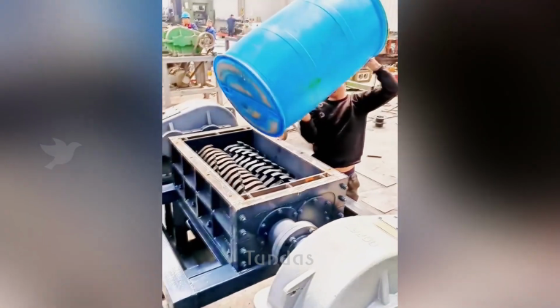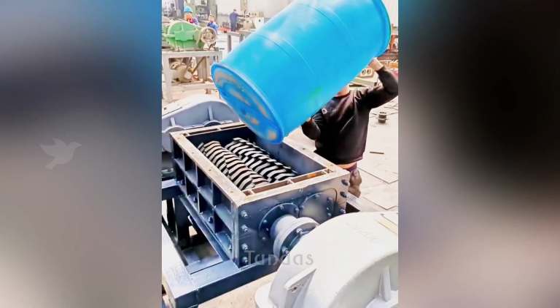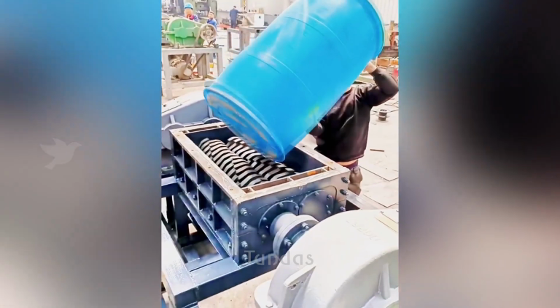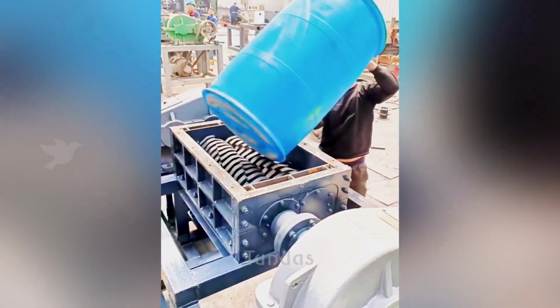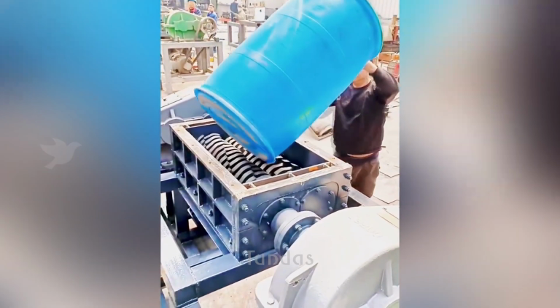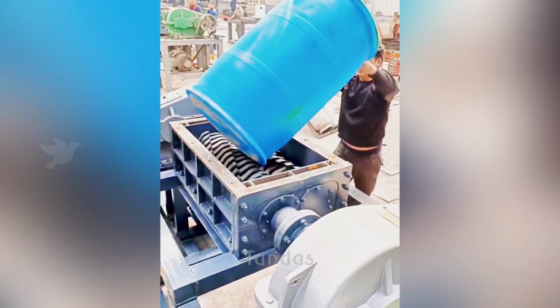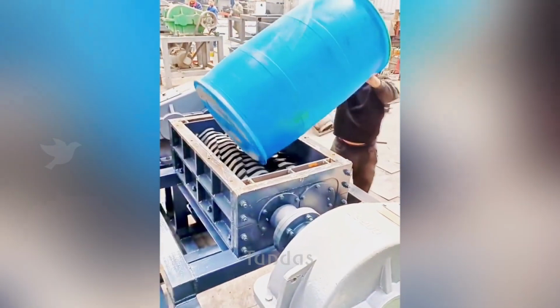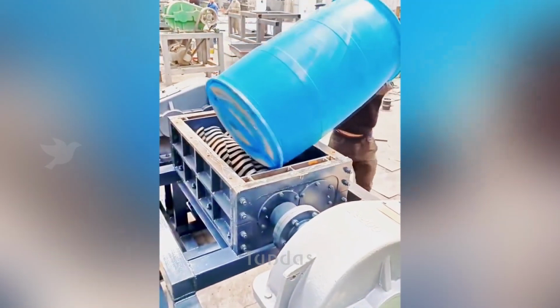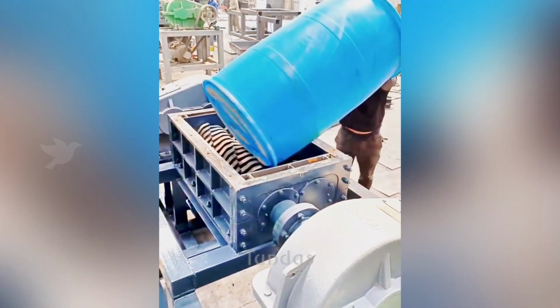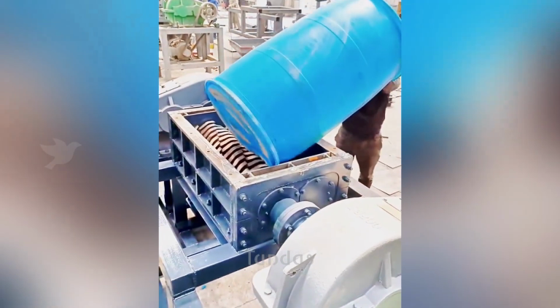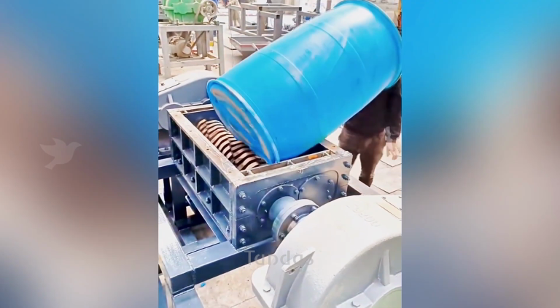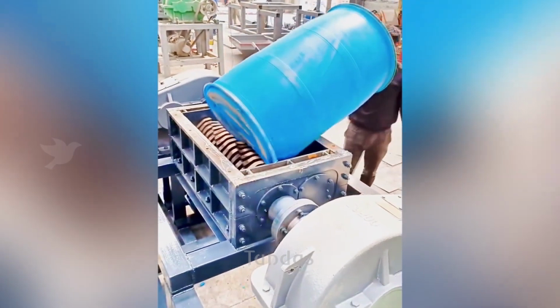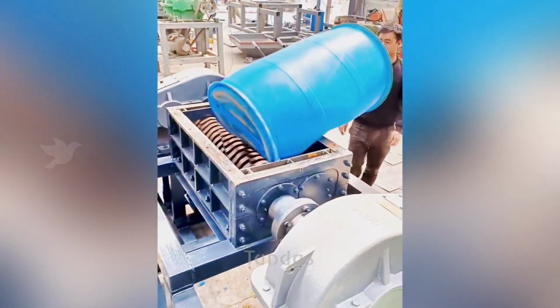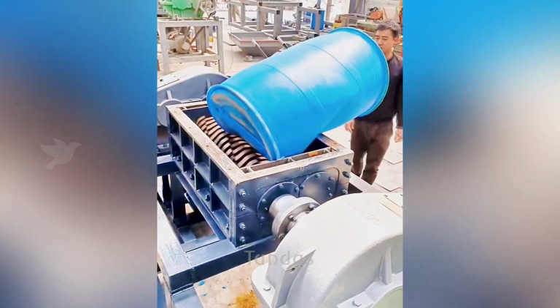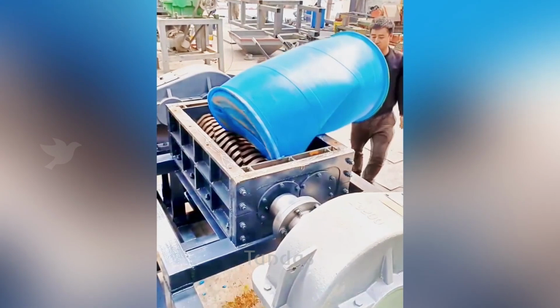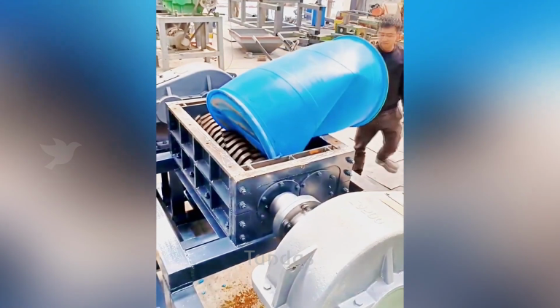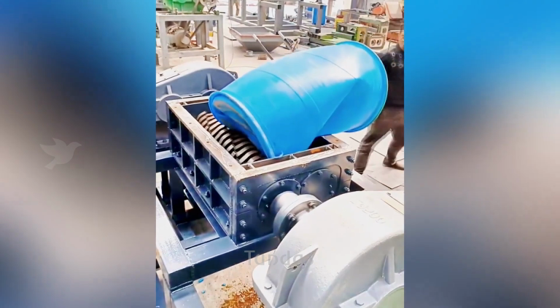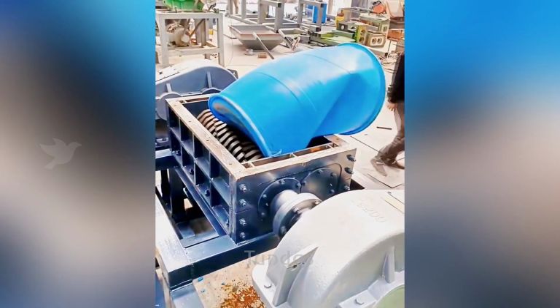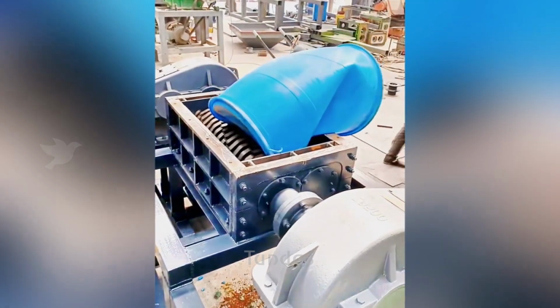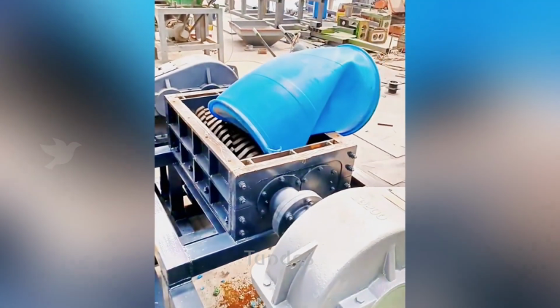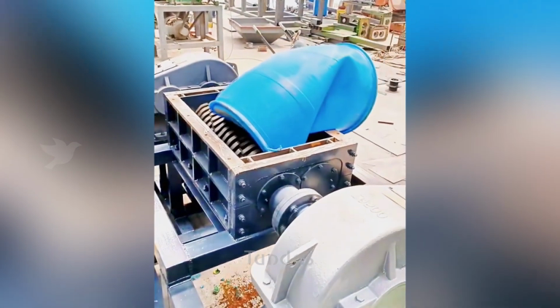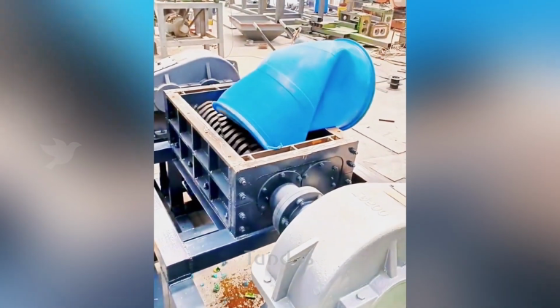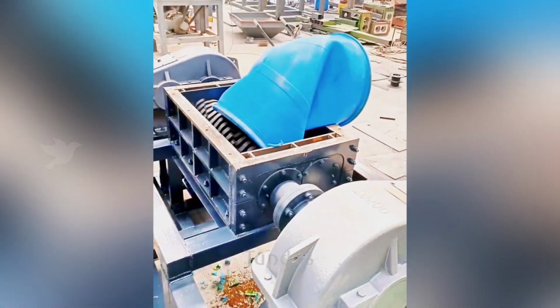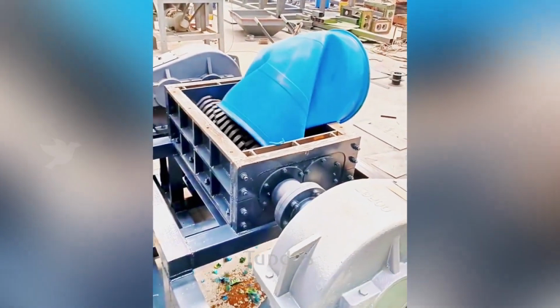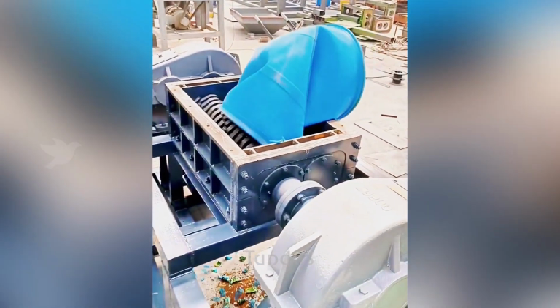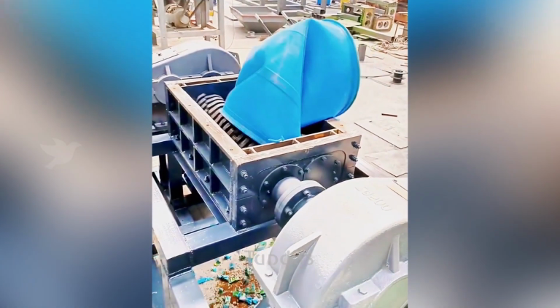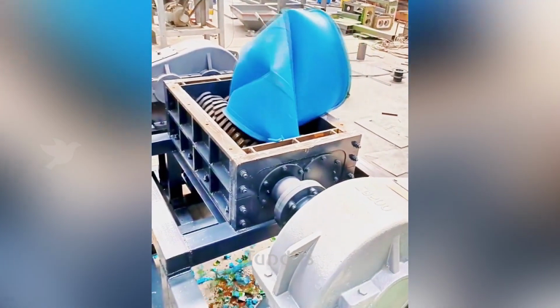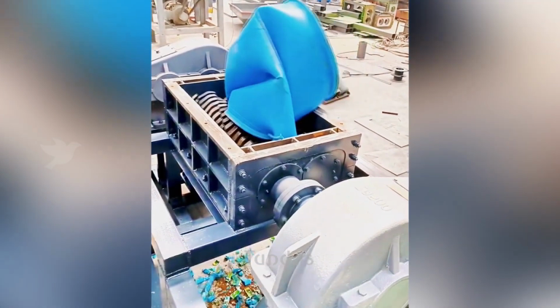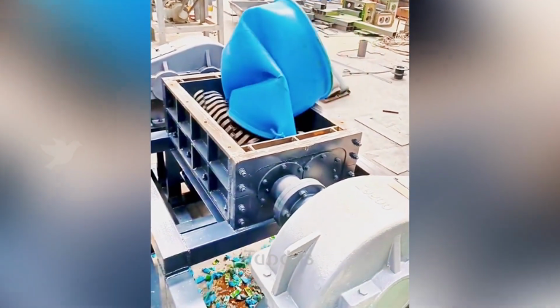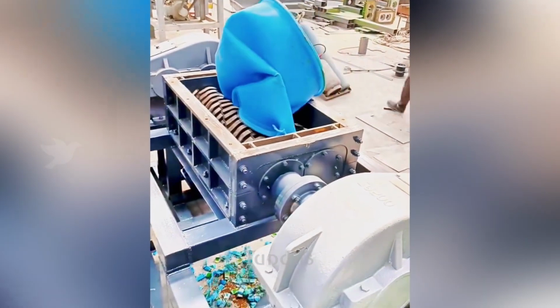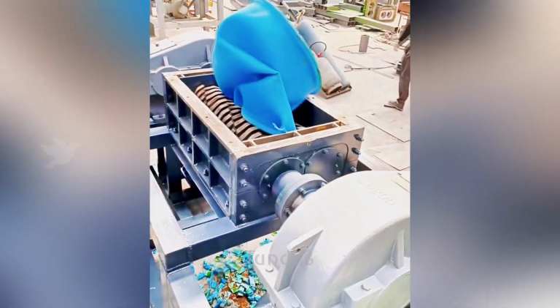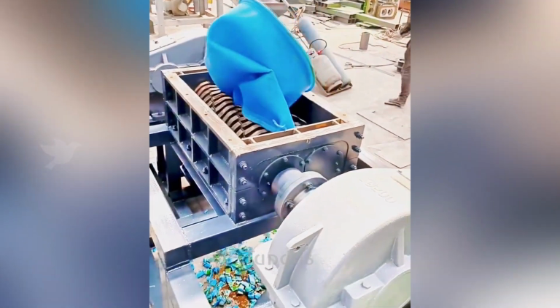The dual-shaft shredder is designed for the quick disposal of old or unwanted items.